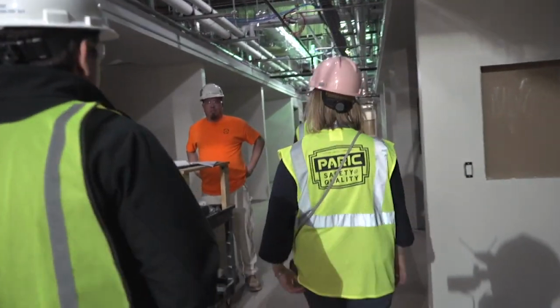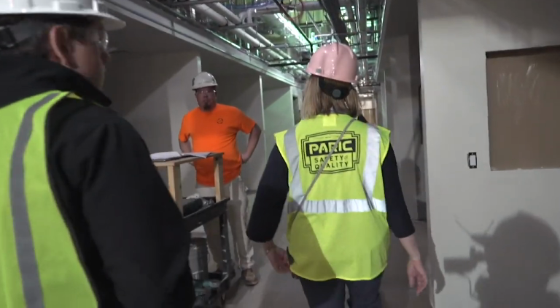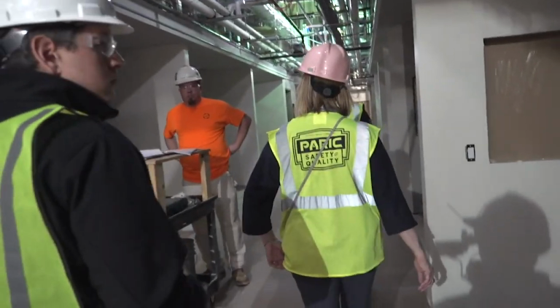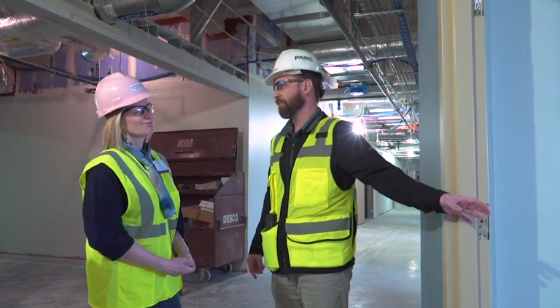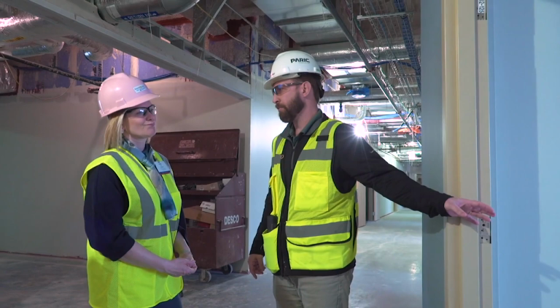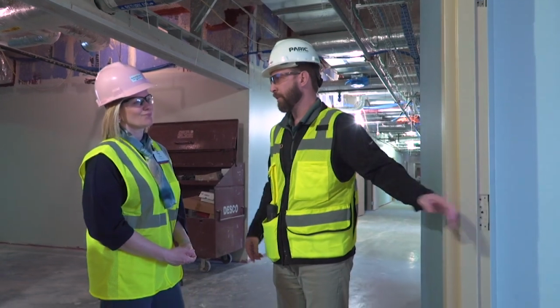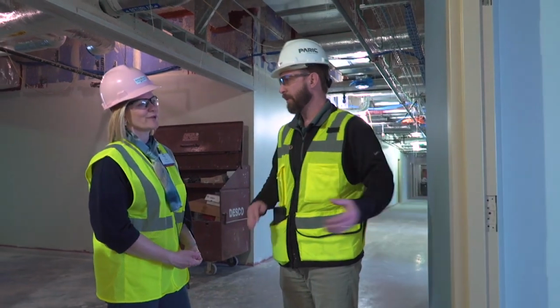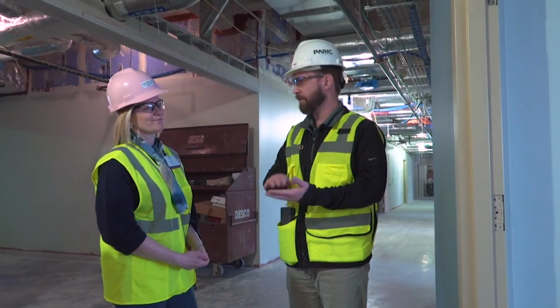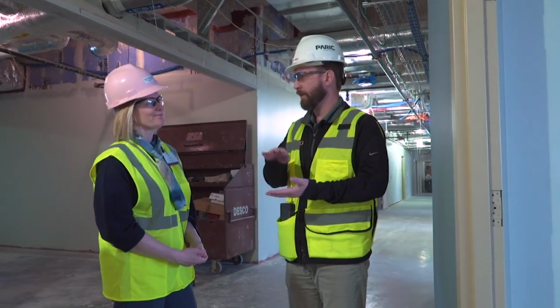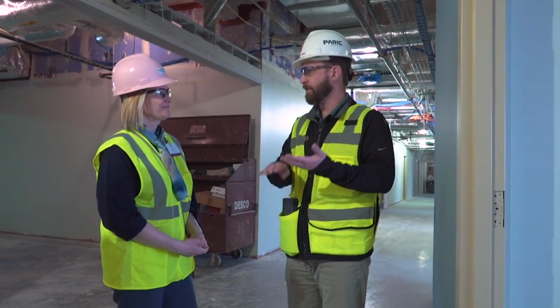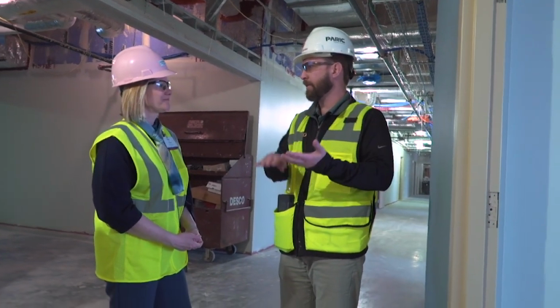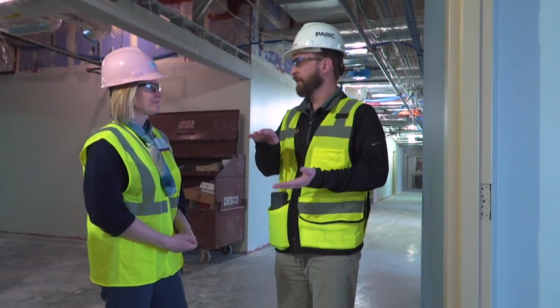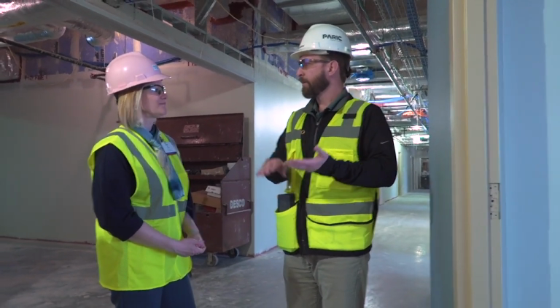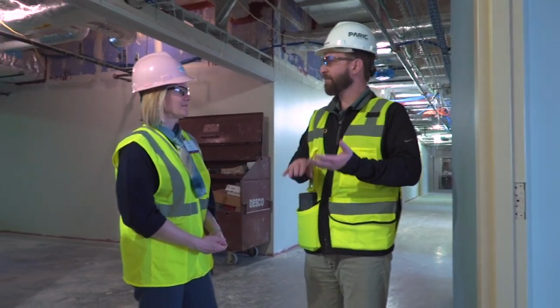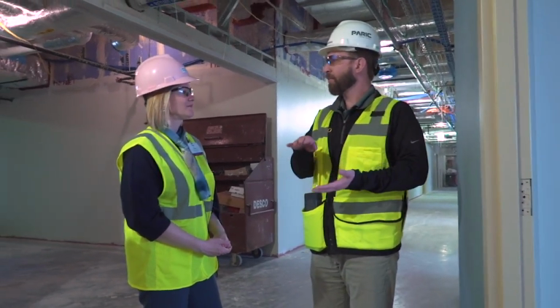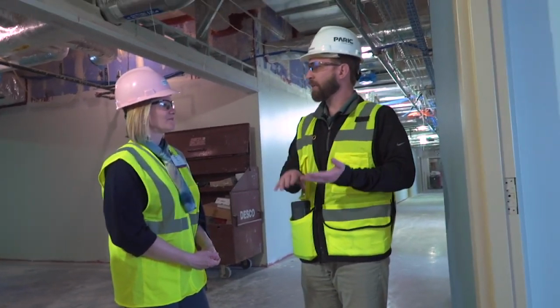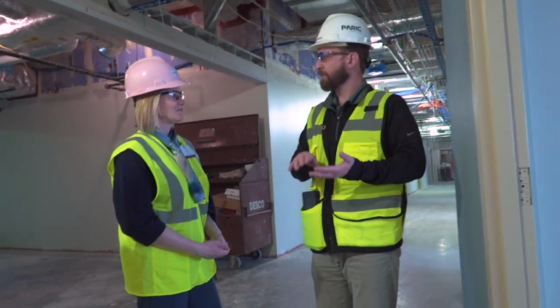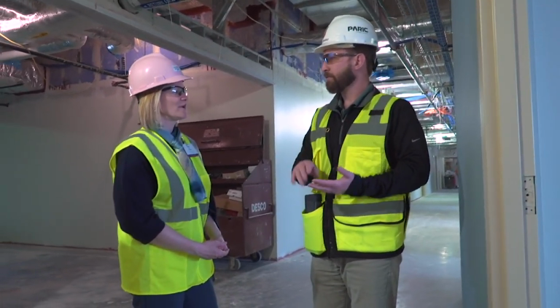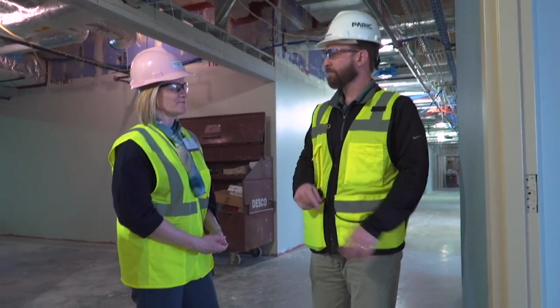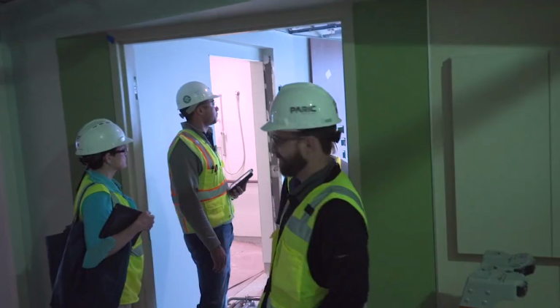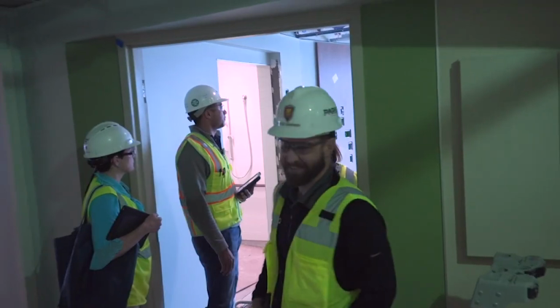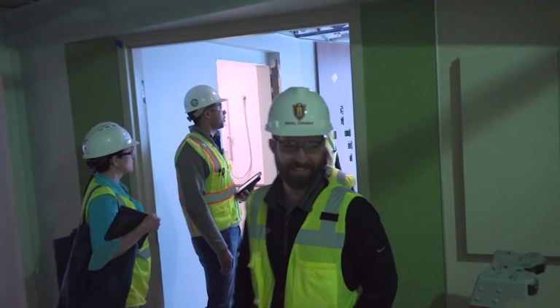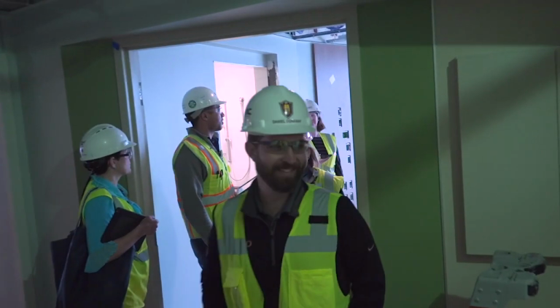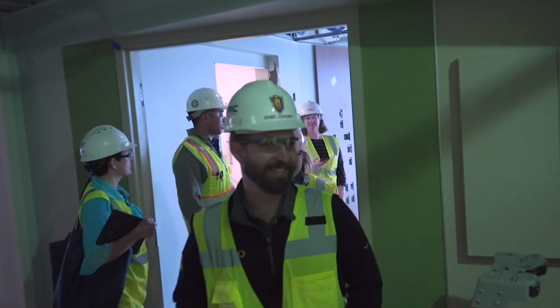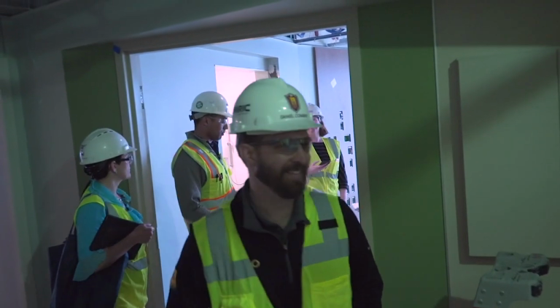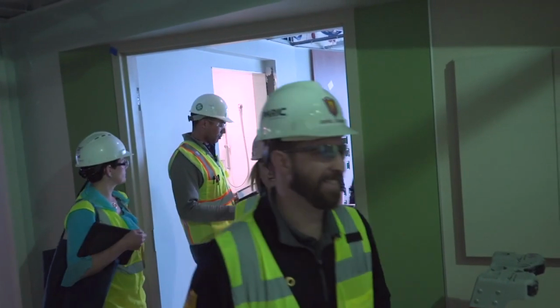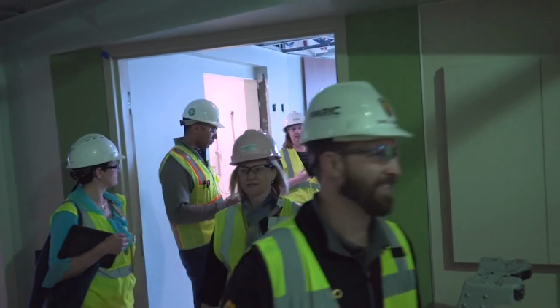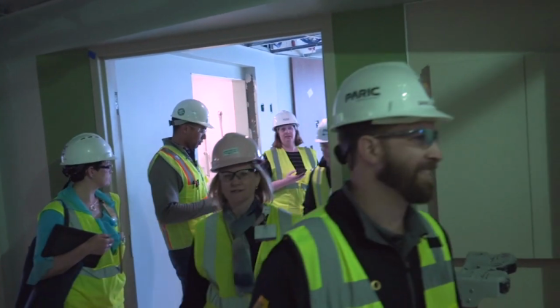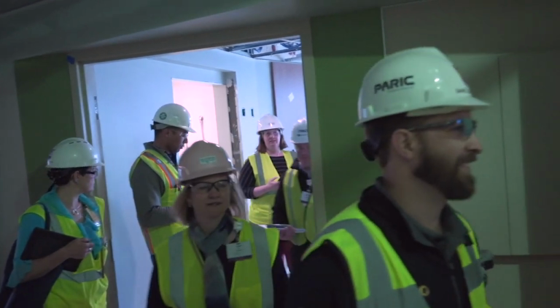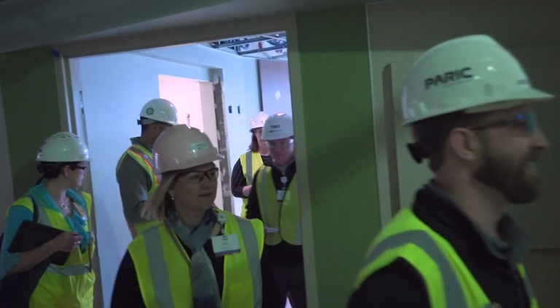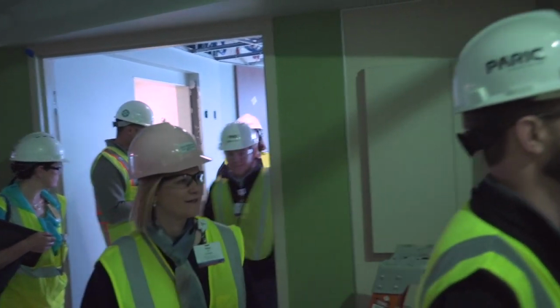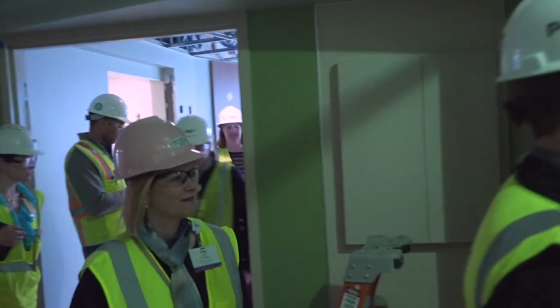Today we're going to give you a behind the scenes look at our new Barnes-Jewish West County Hospital, which is opening later this year.